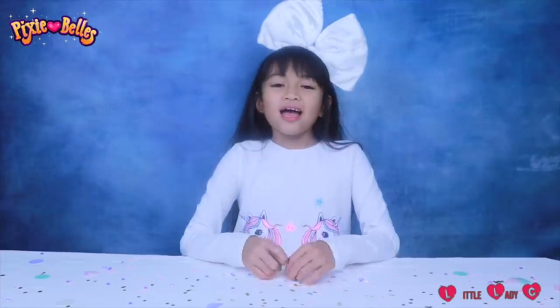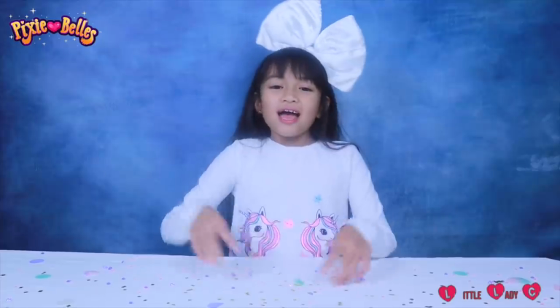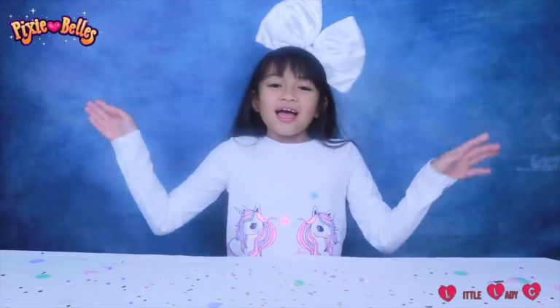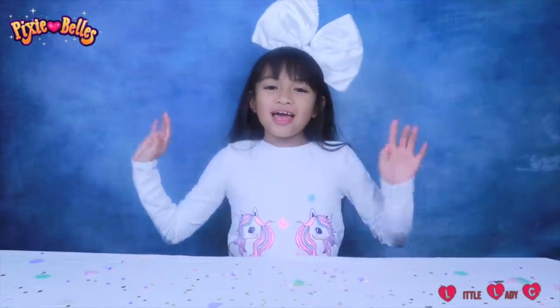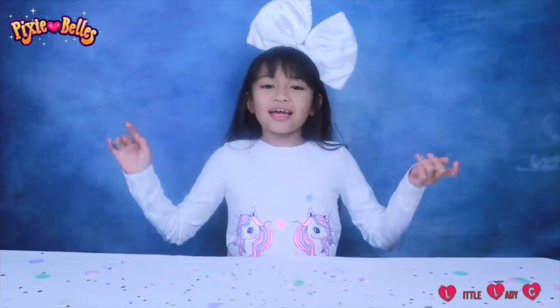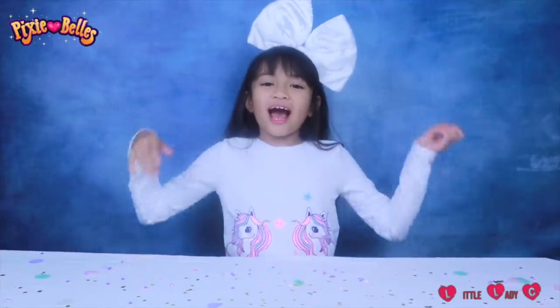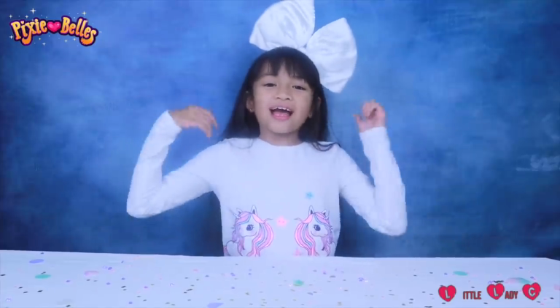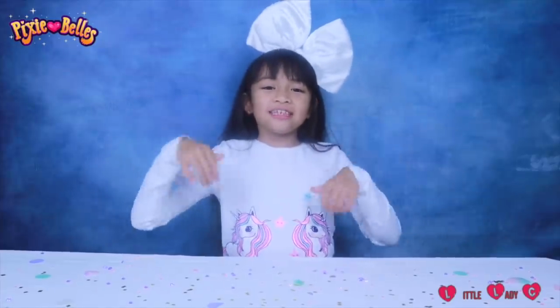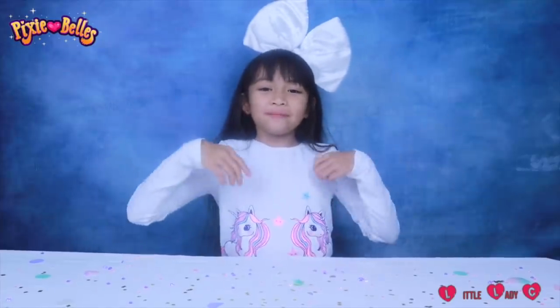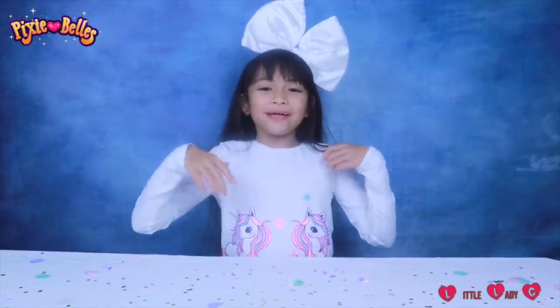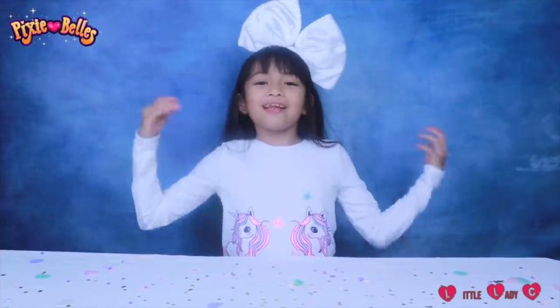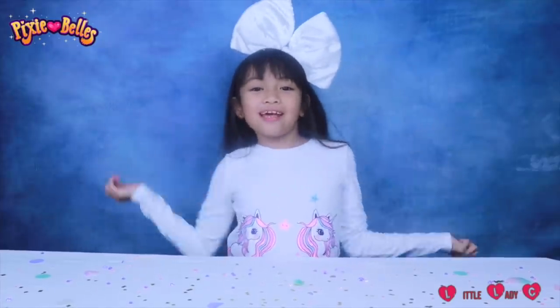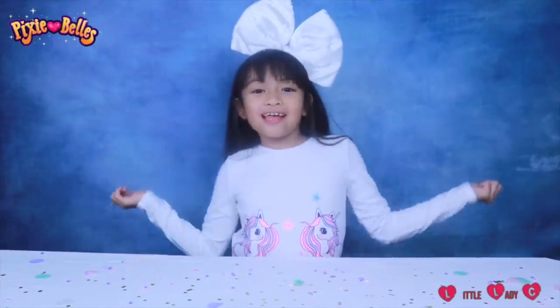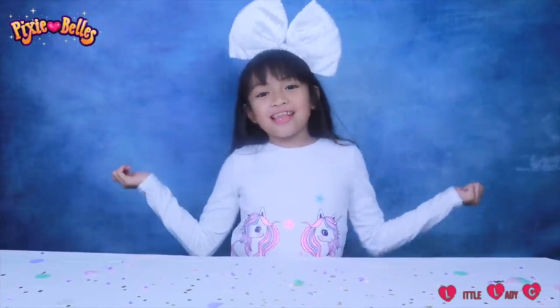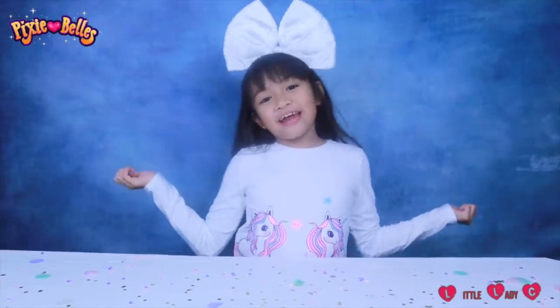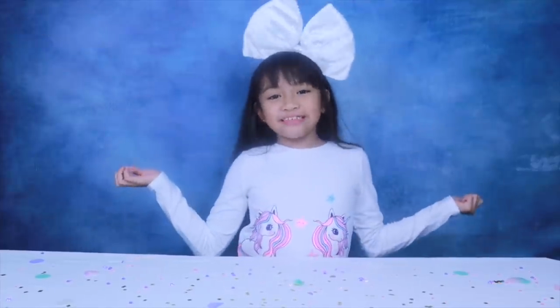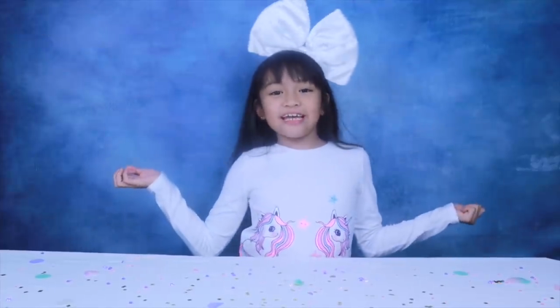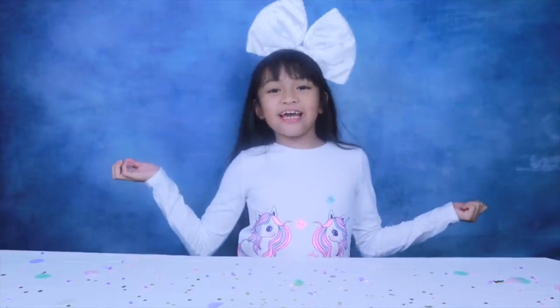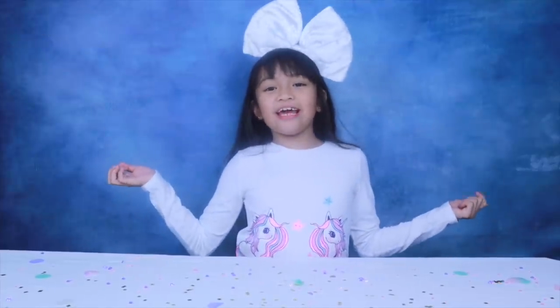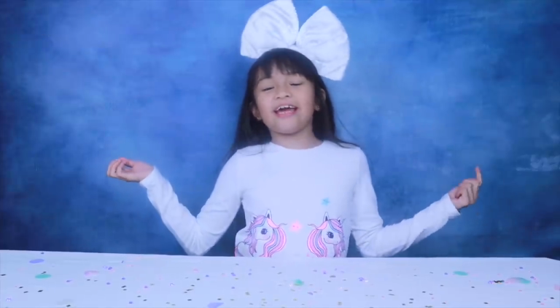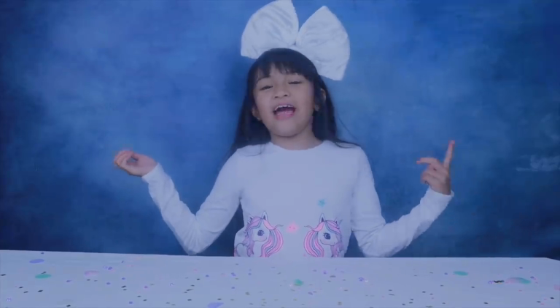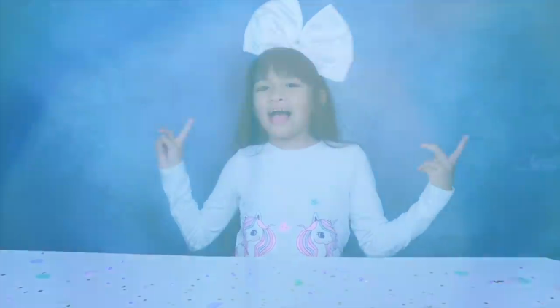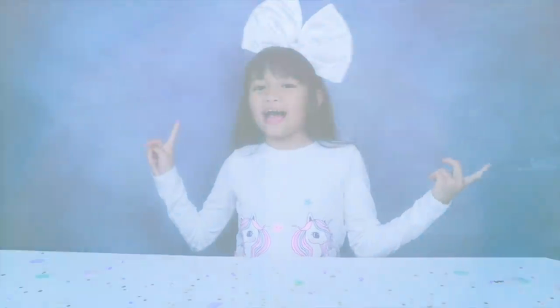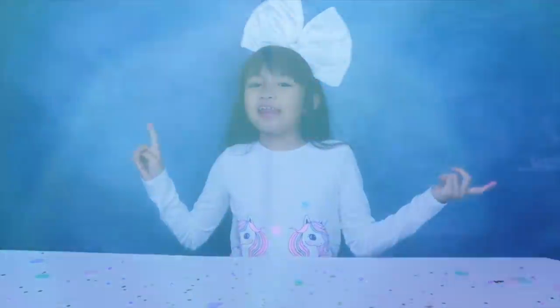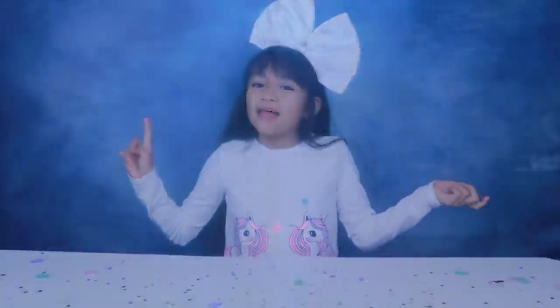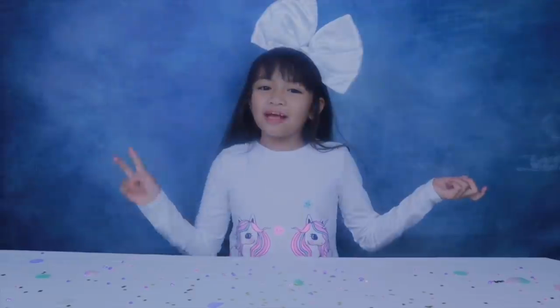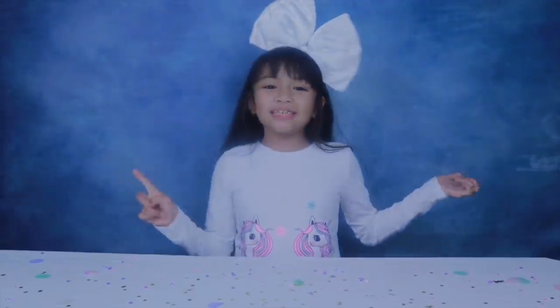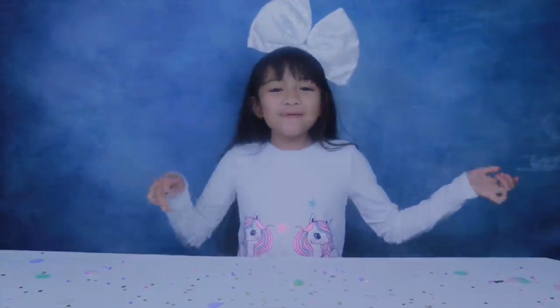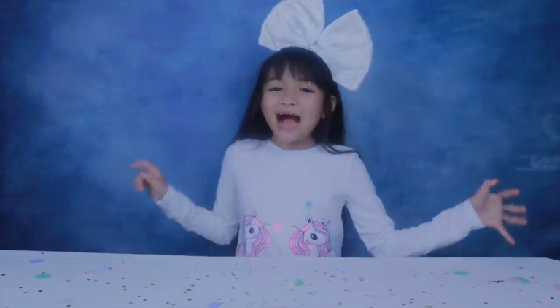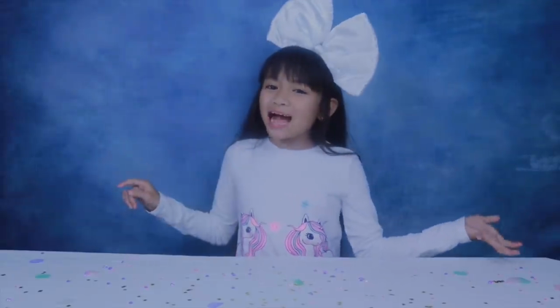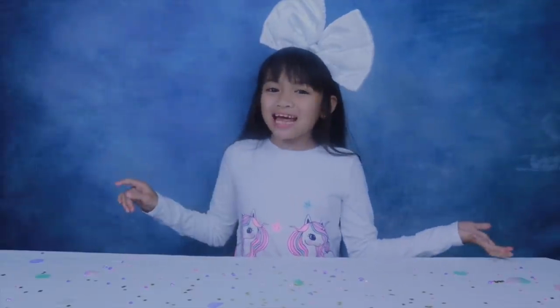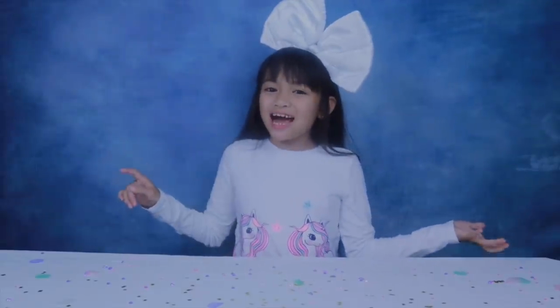Hey guys, it's me, Lady C, and Leslie Palette!